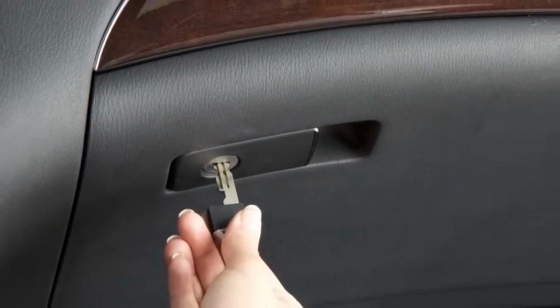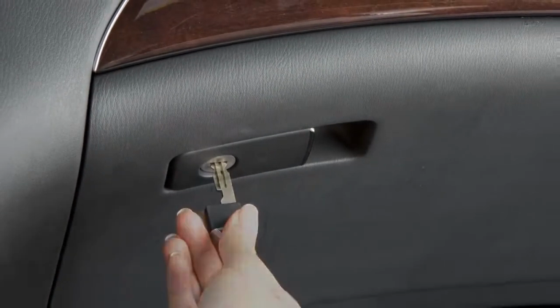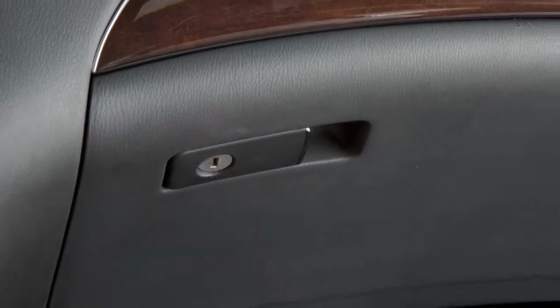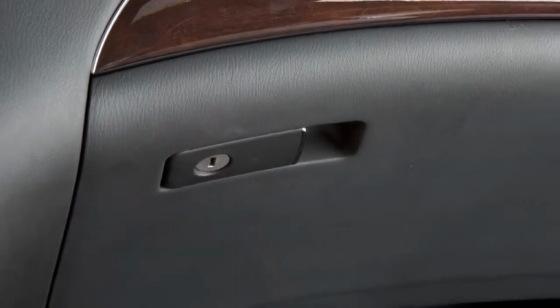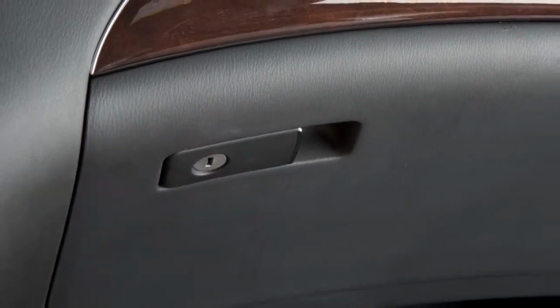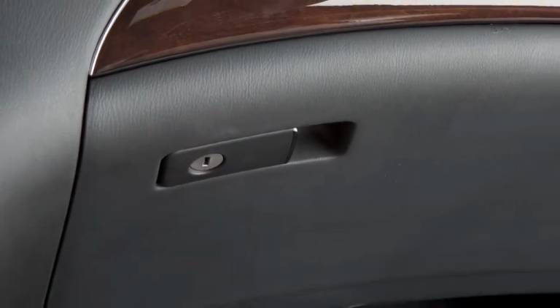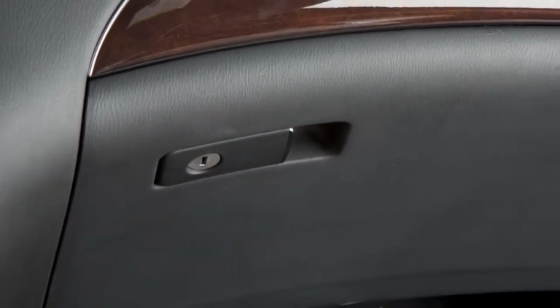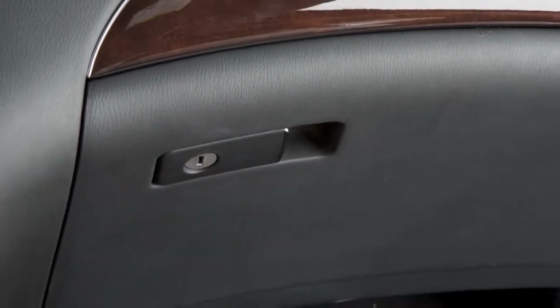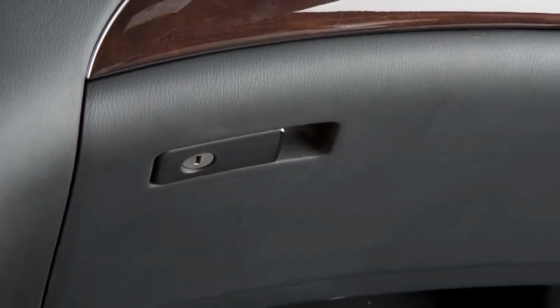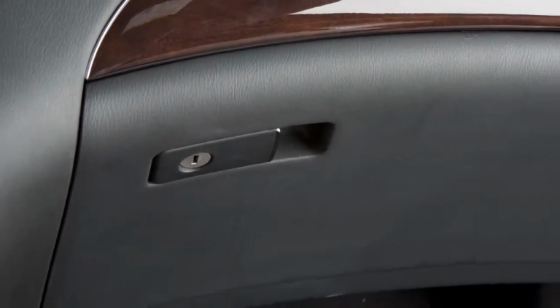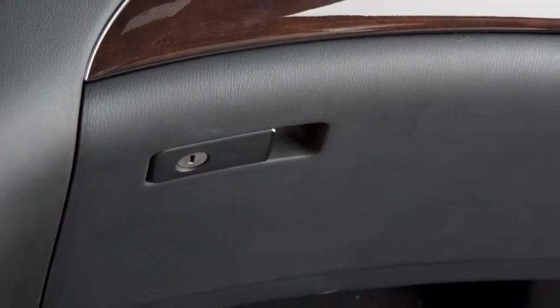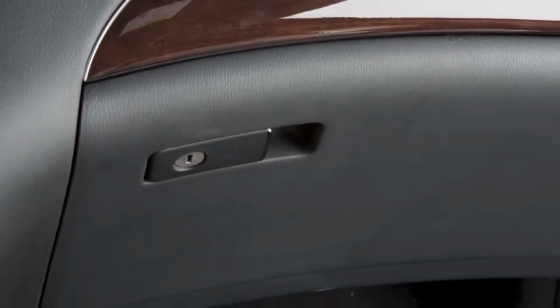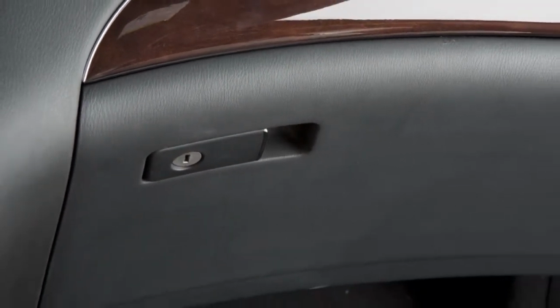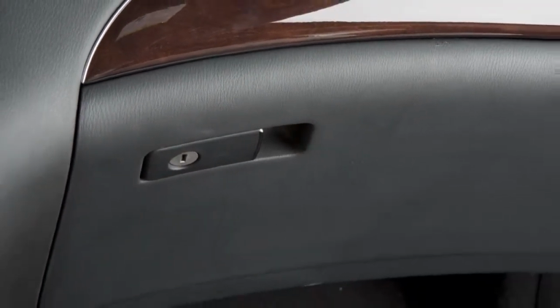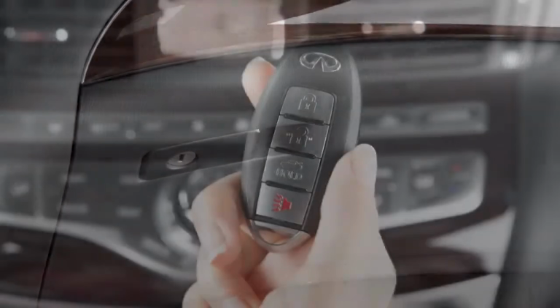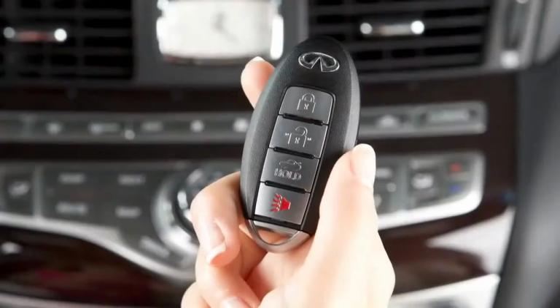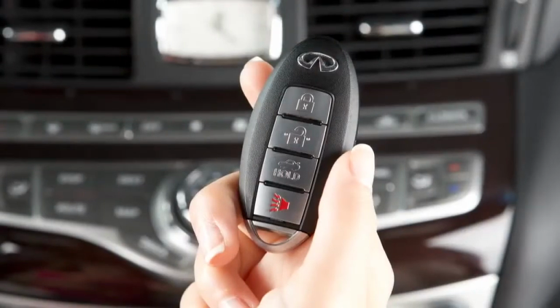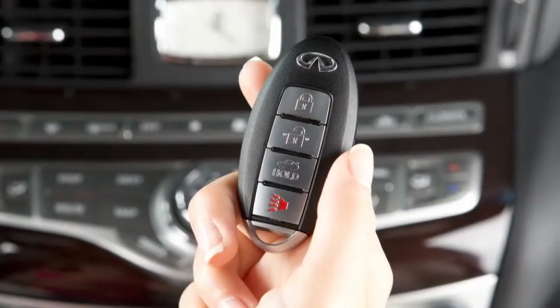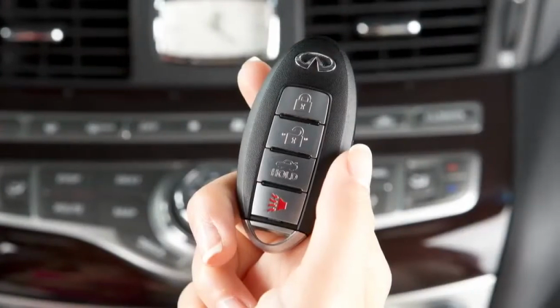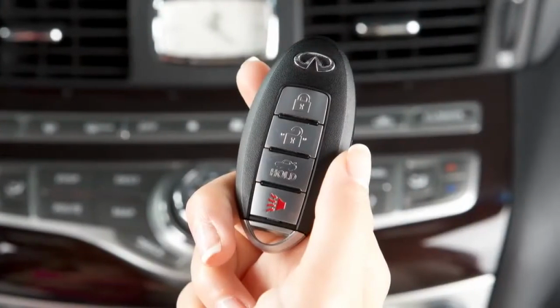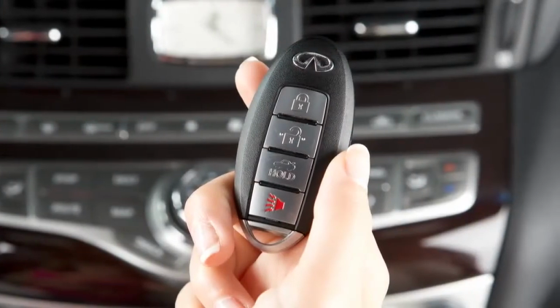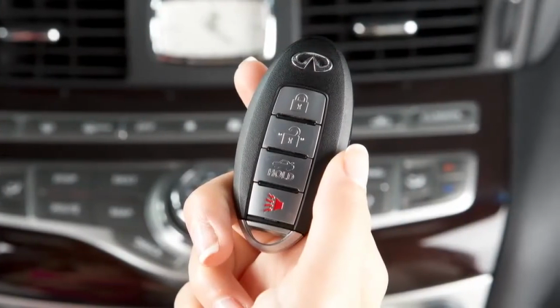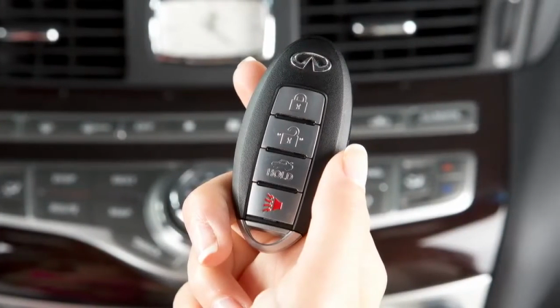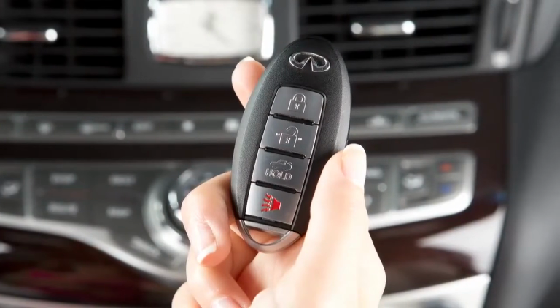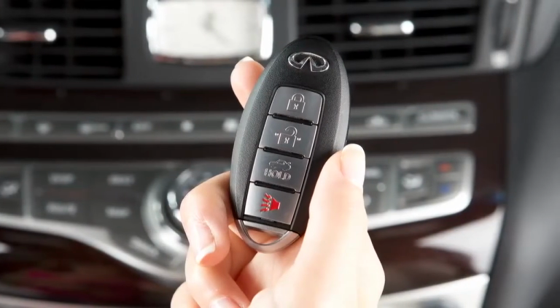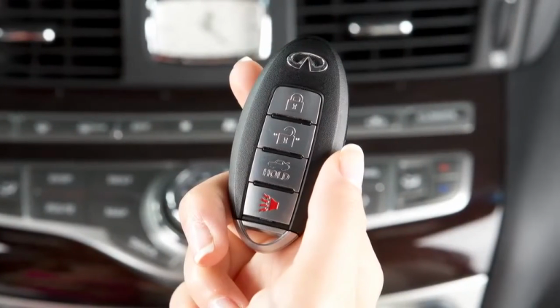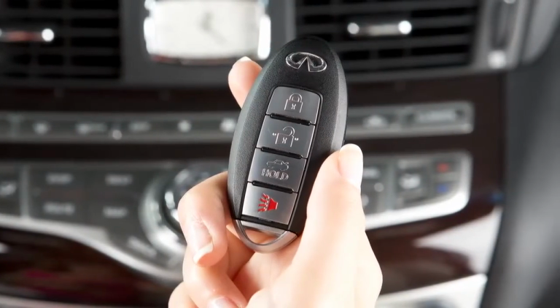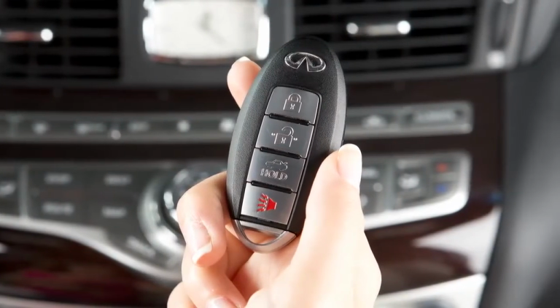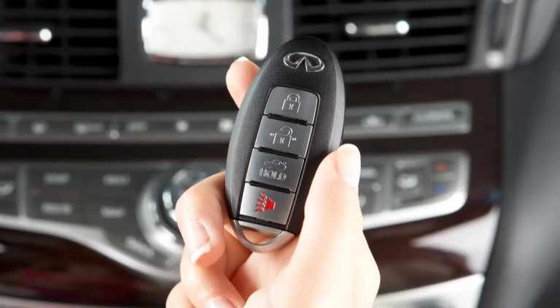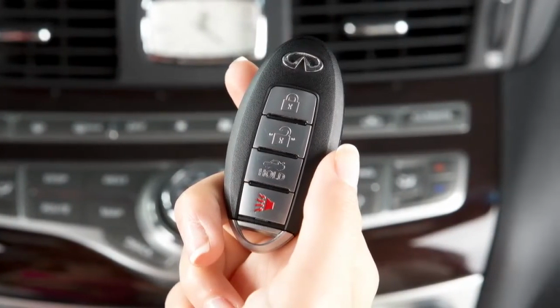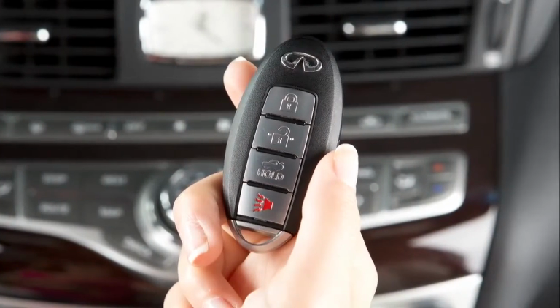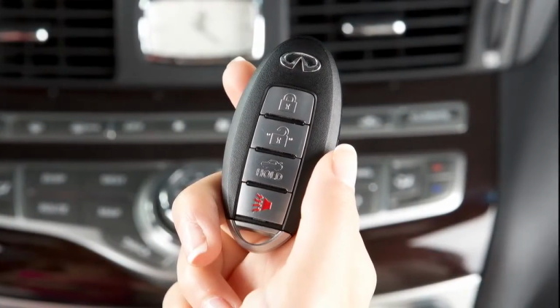For the safety of your glove box contents, the intelligent key cannot be used to unlock the glove box.